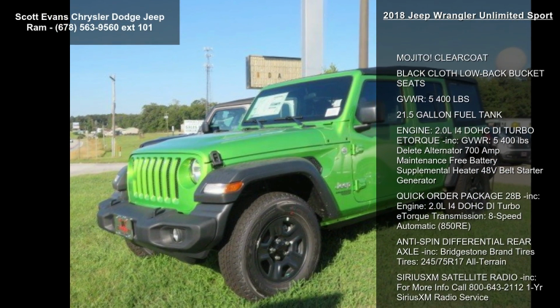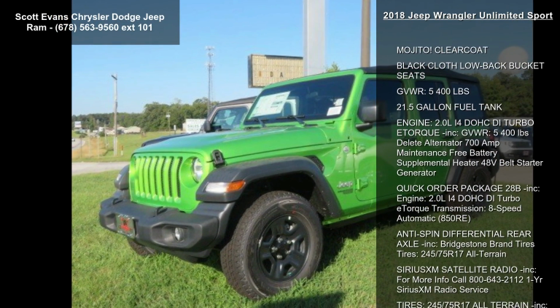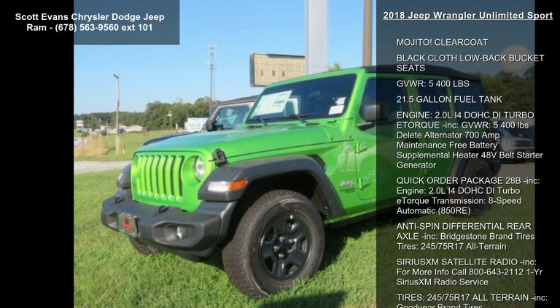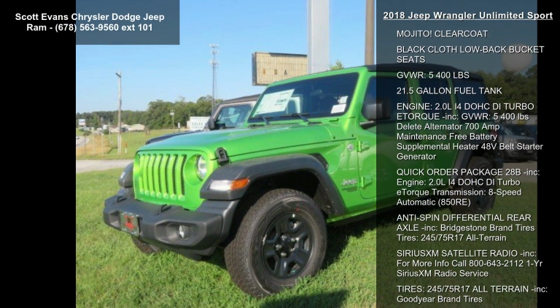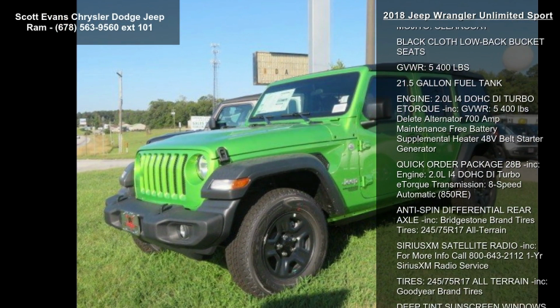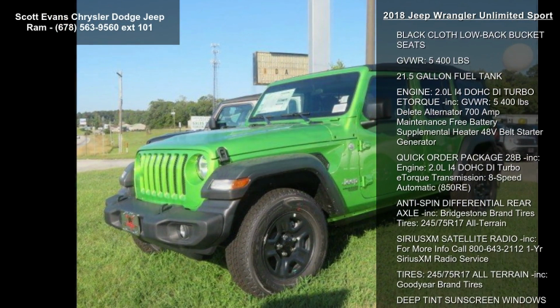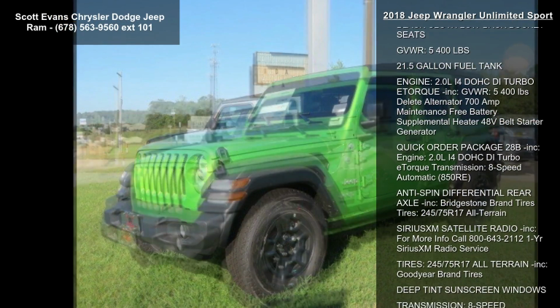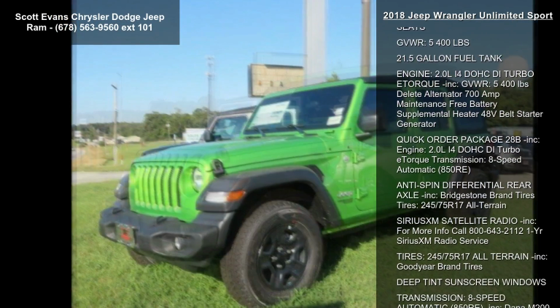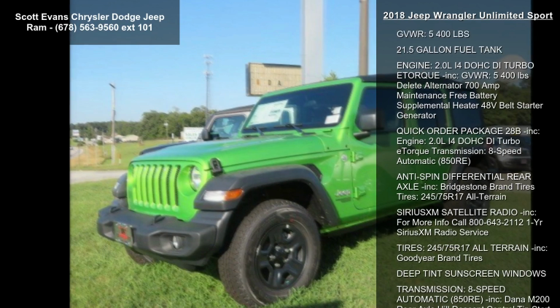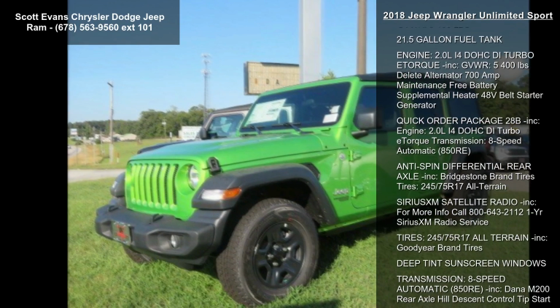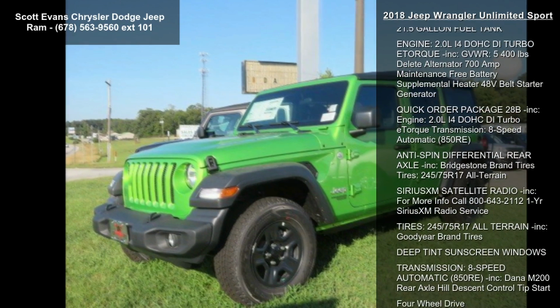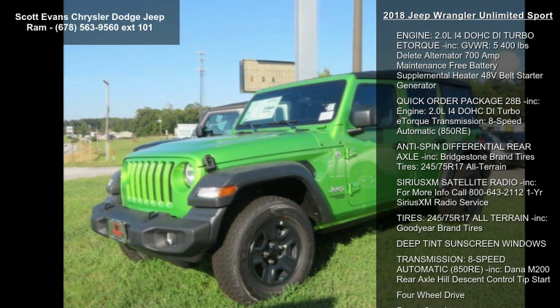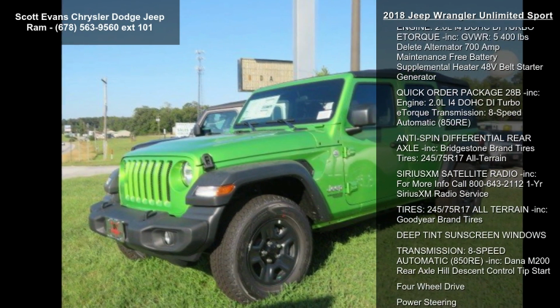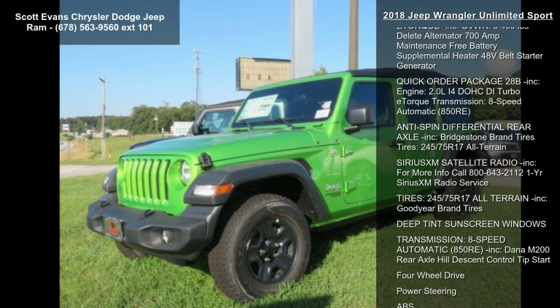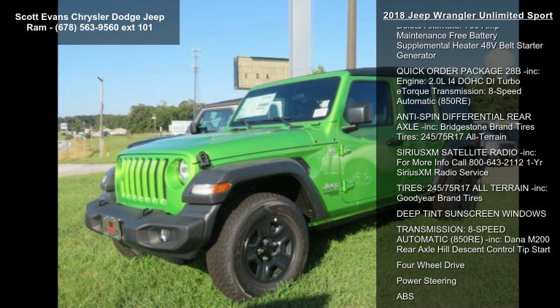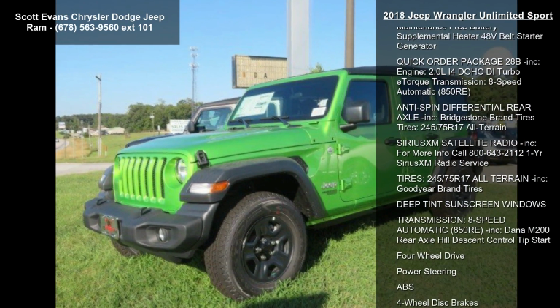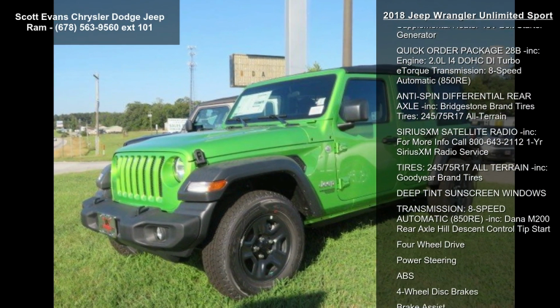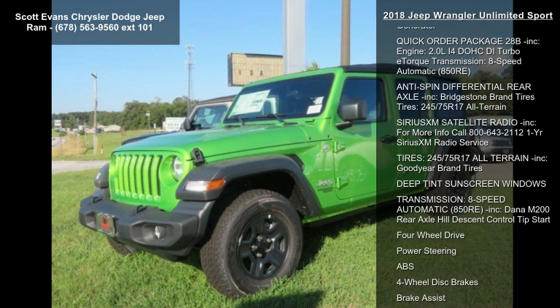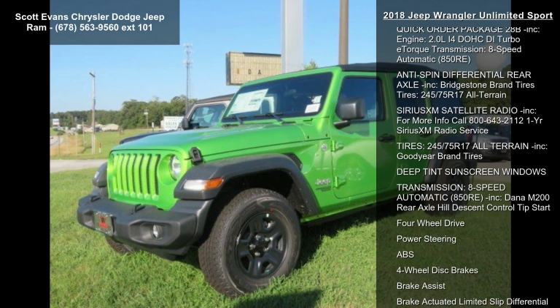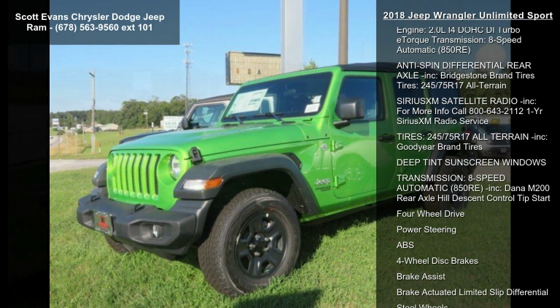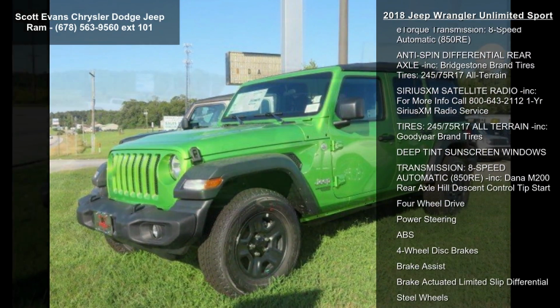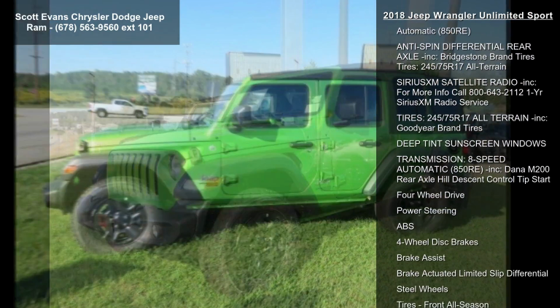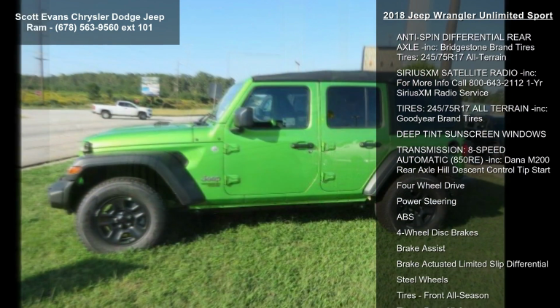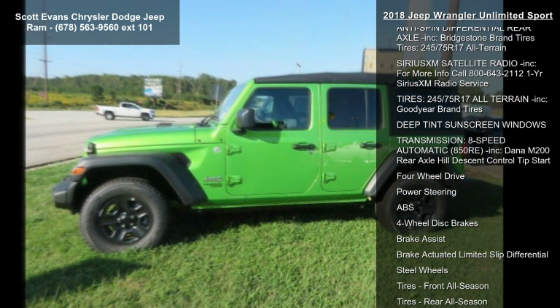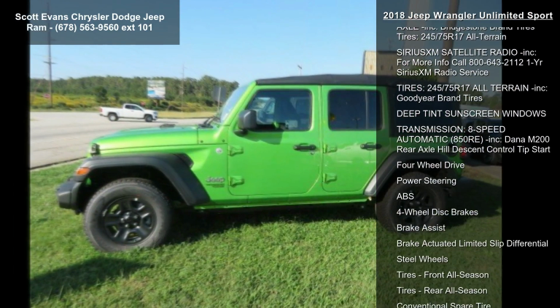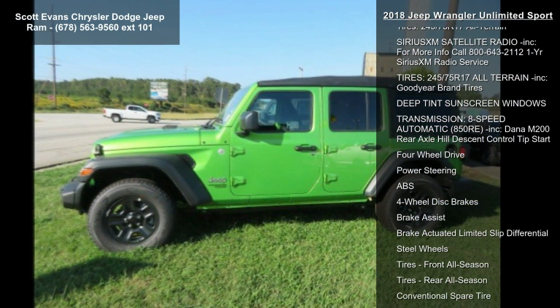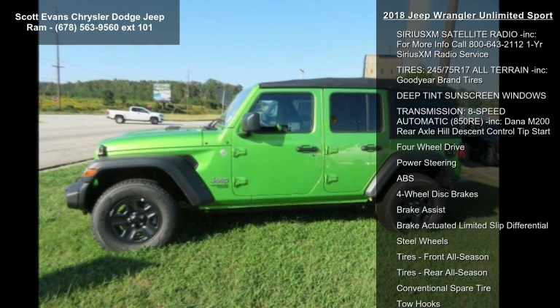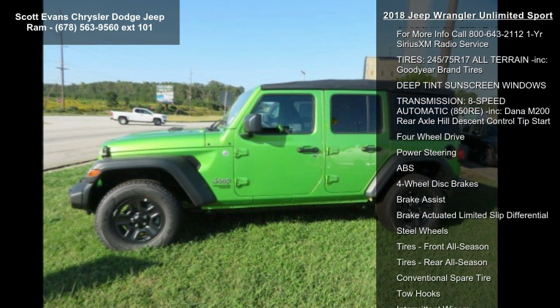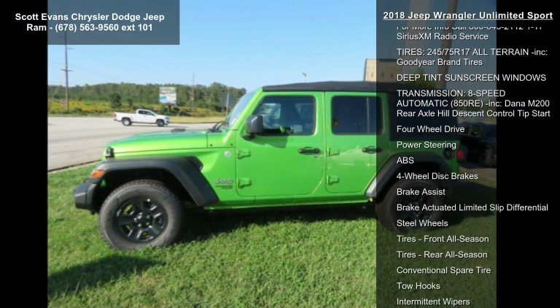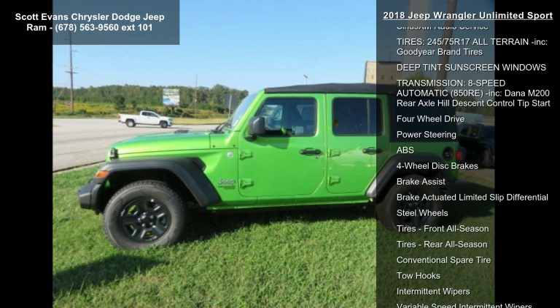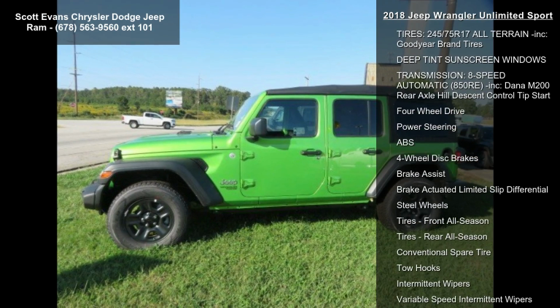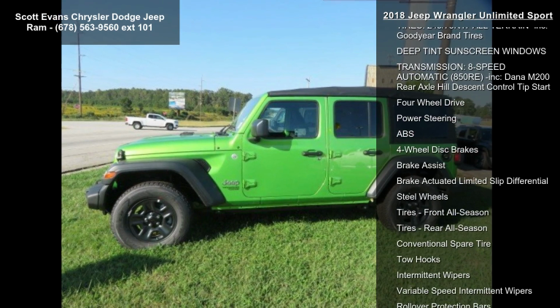black cloth low back bucket seats, gross vehicle weight 5400 lbs, and a 21.5 gallon fuel tank.